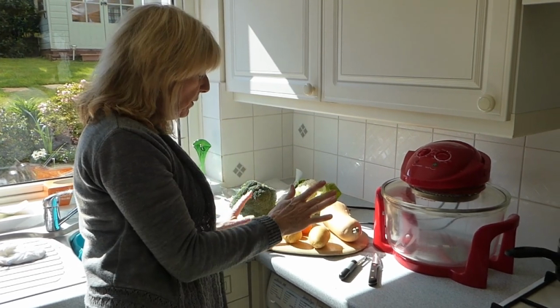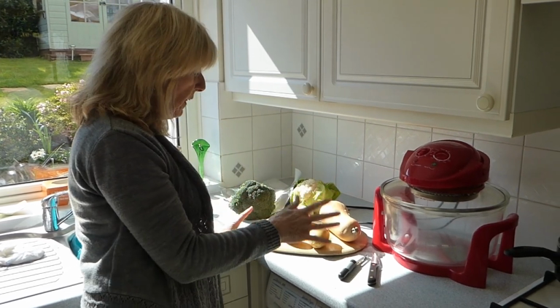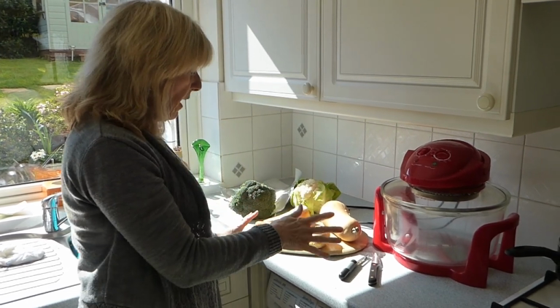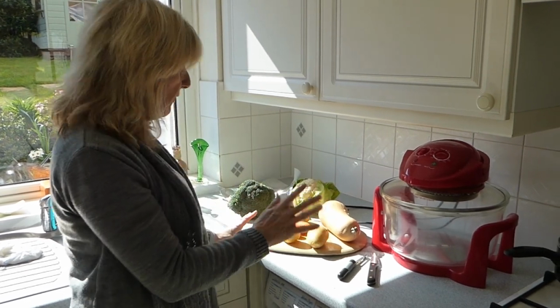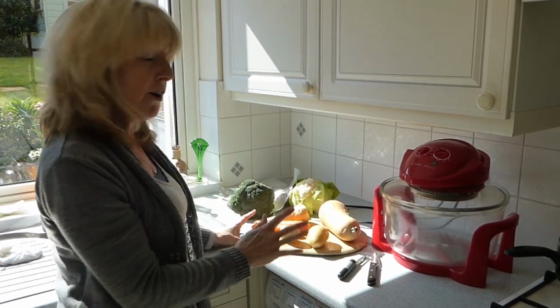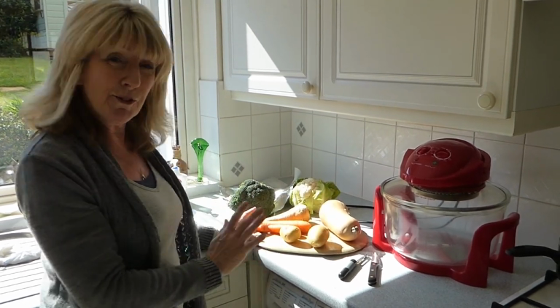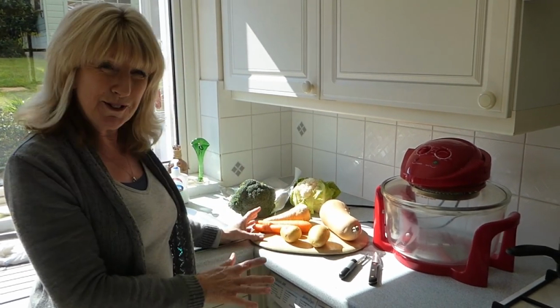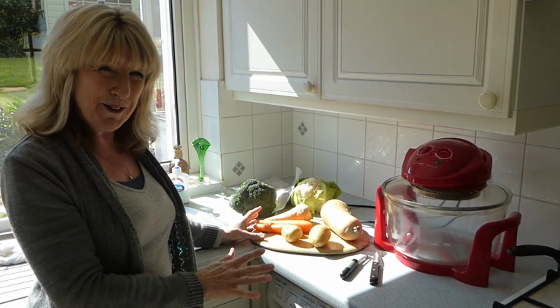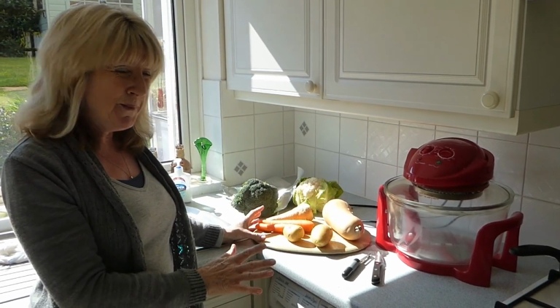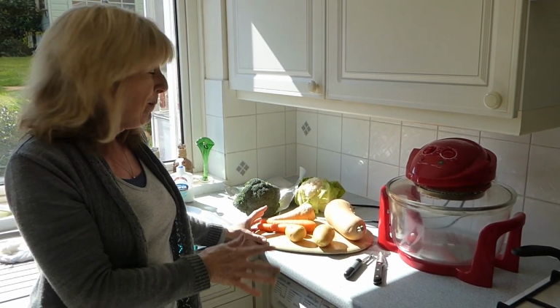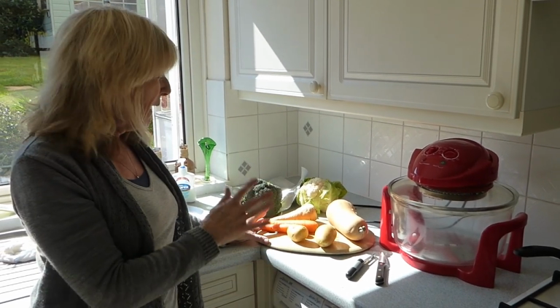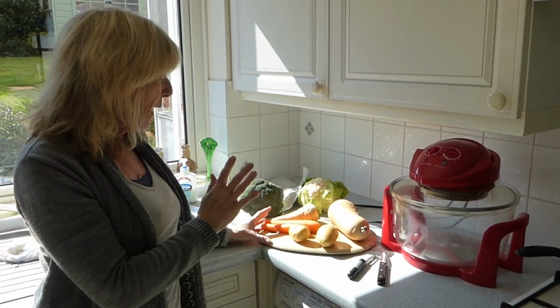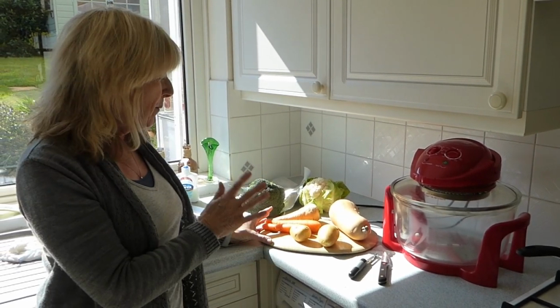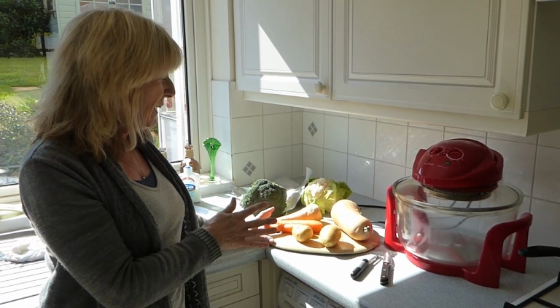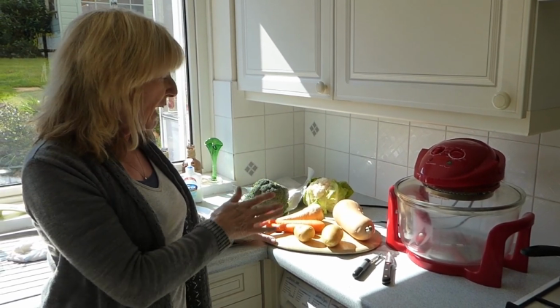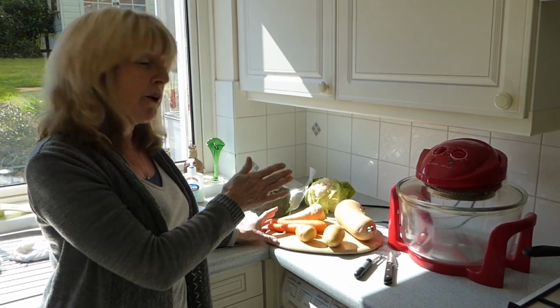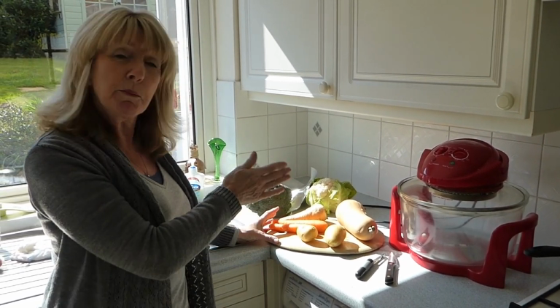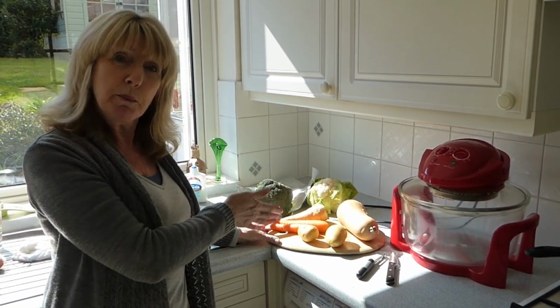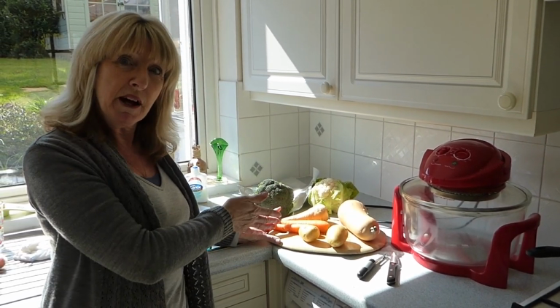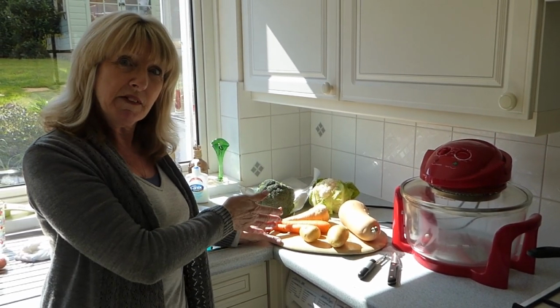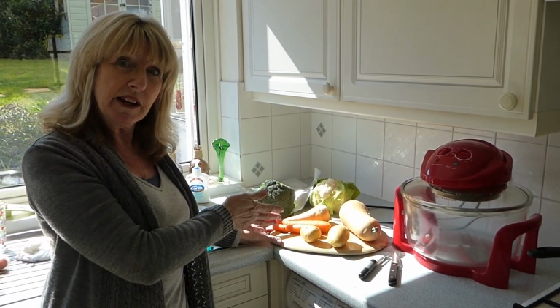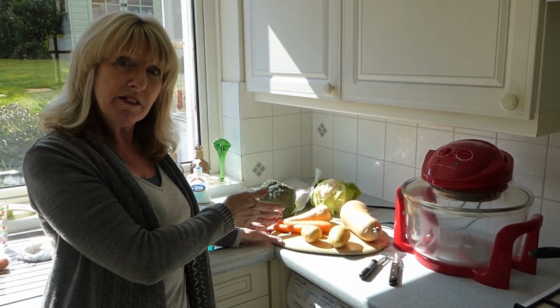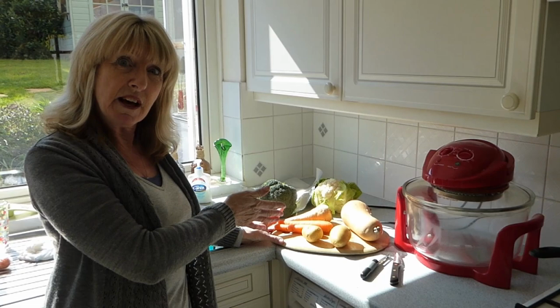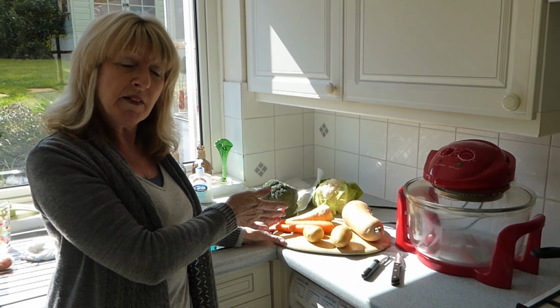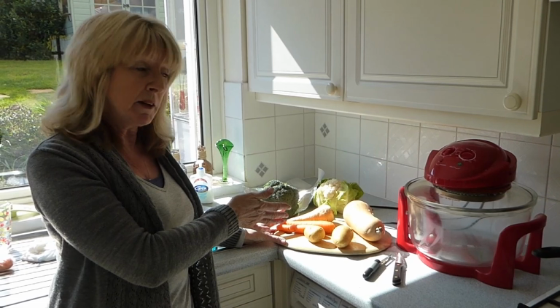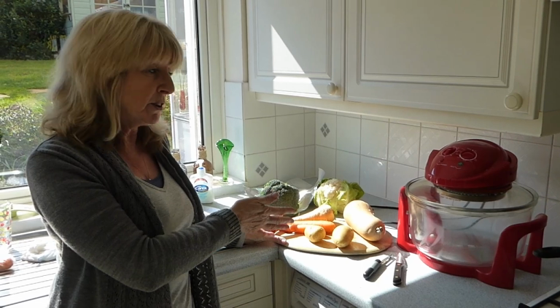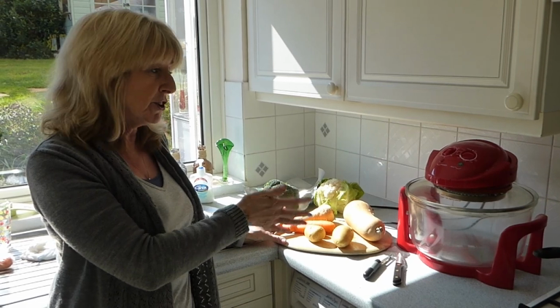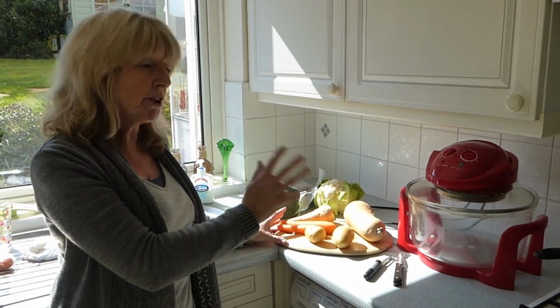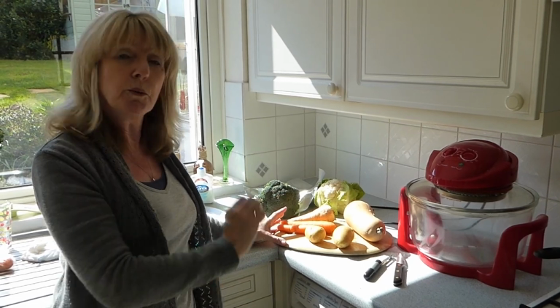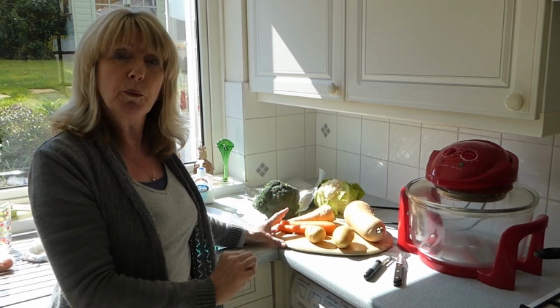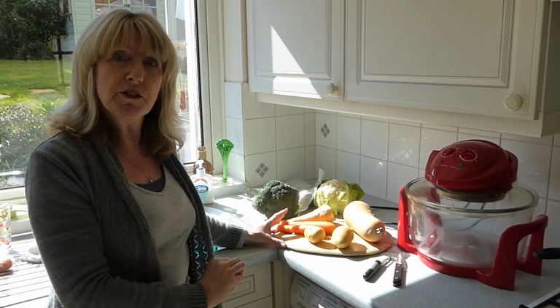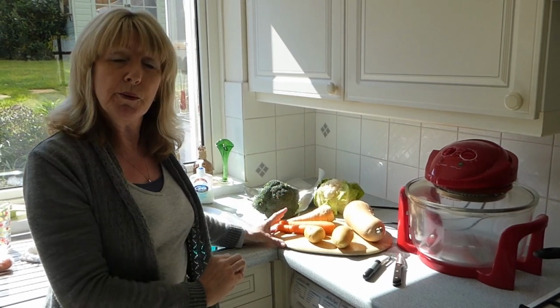So without further ado, I'm going to get on and prepare these and then I'm going to show you what we do.